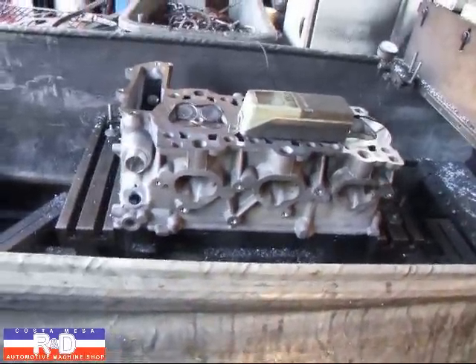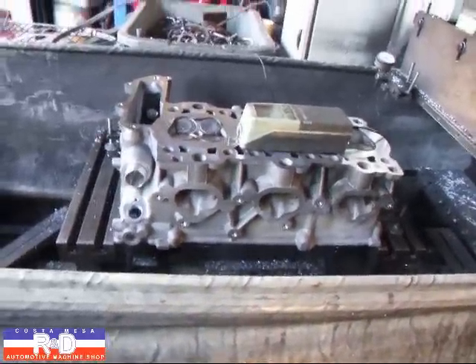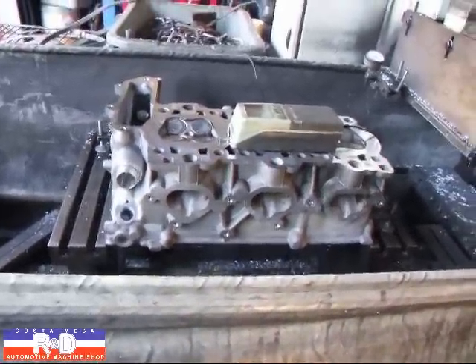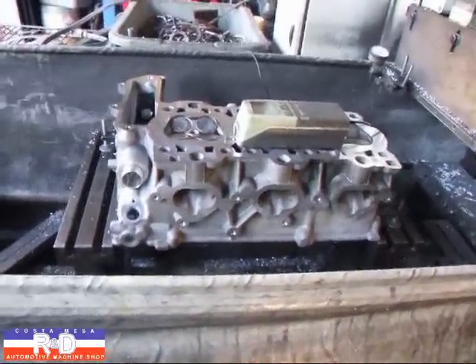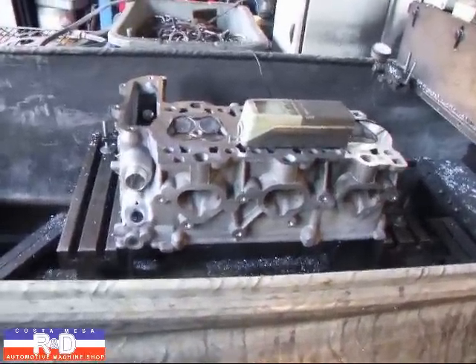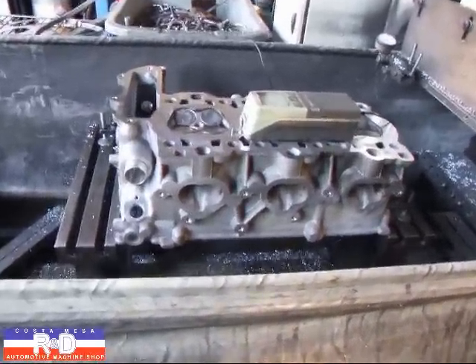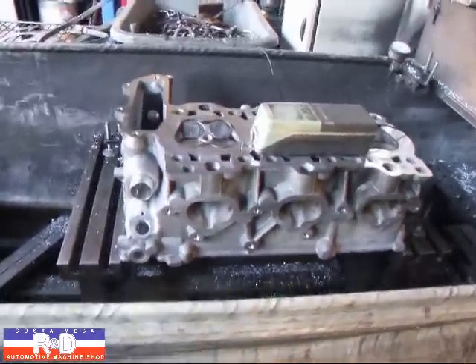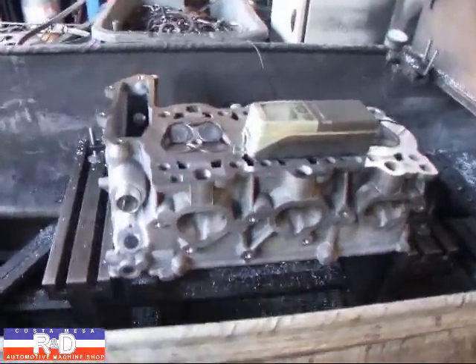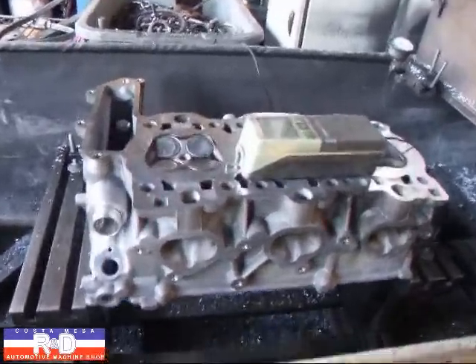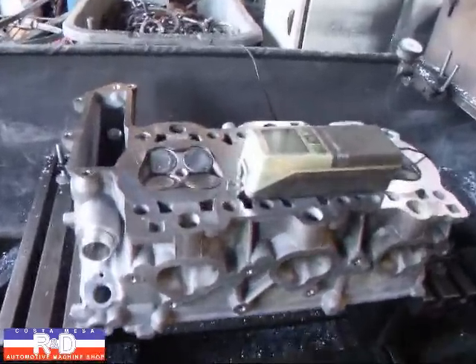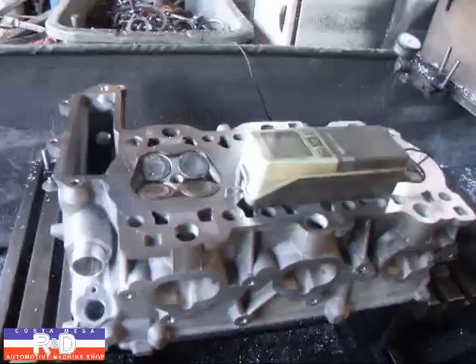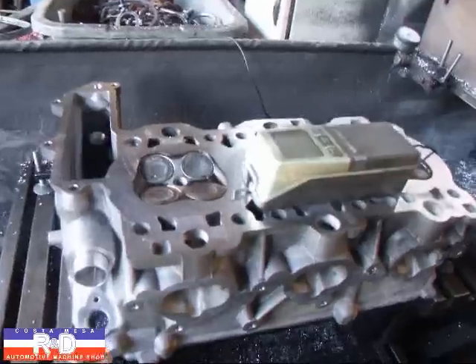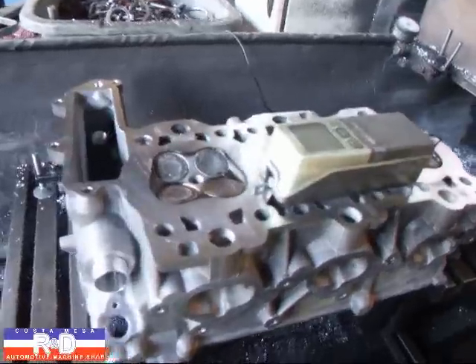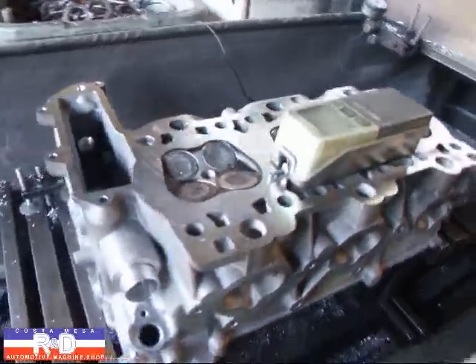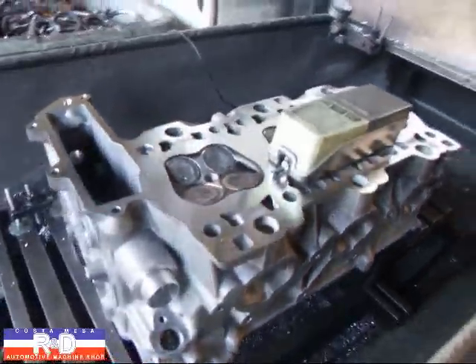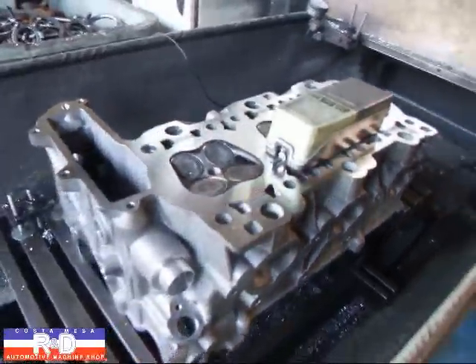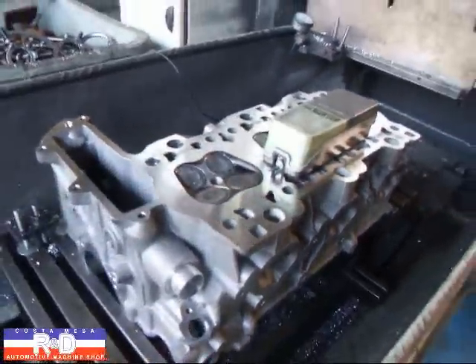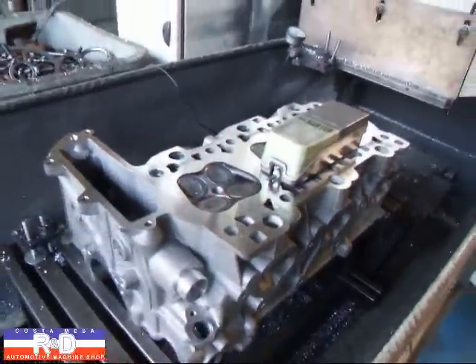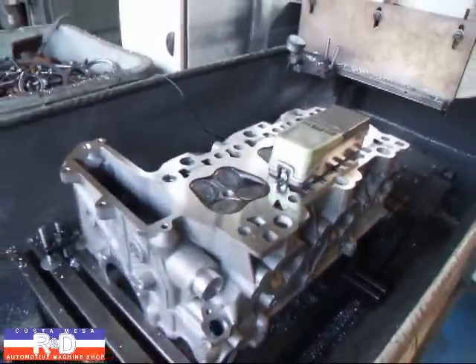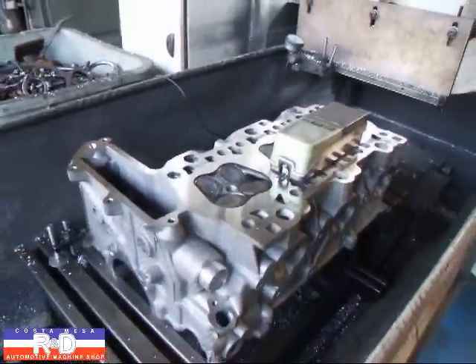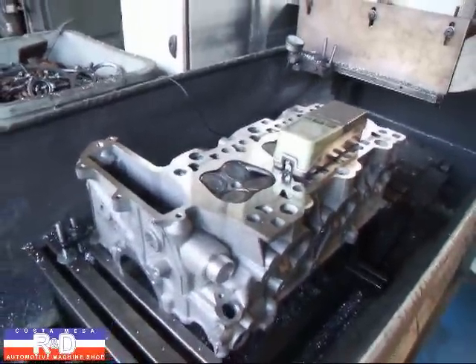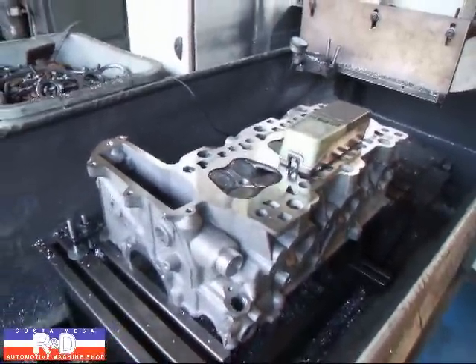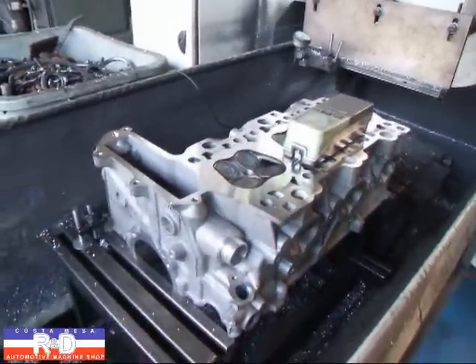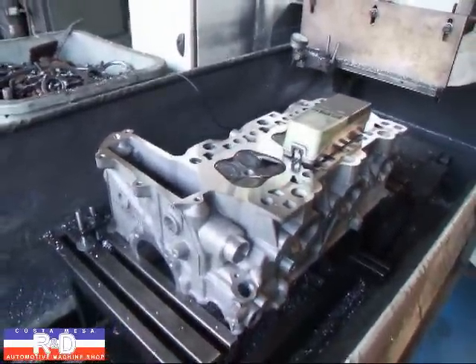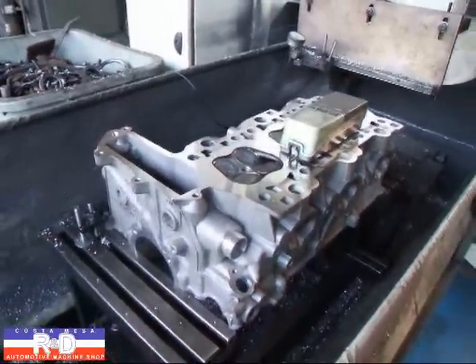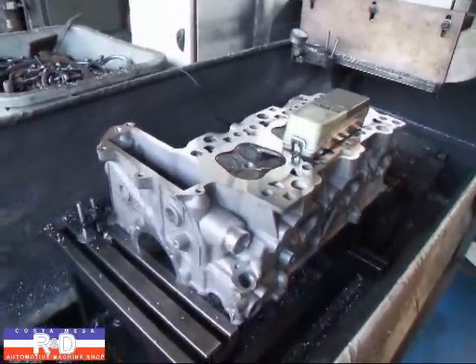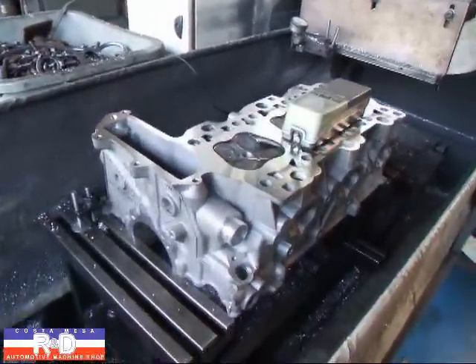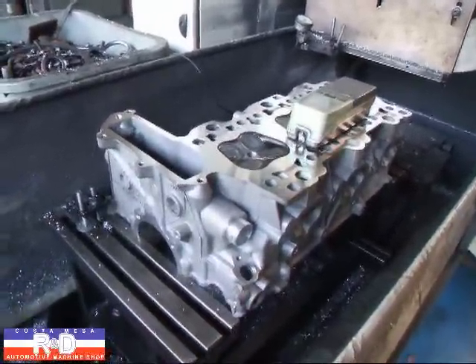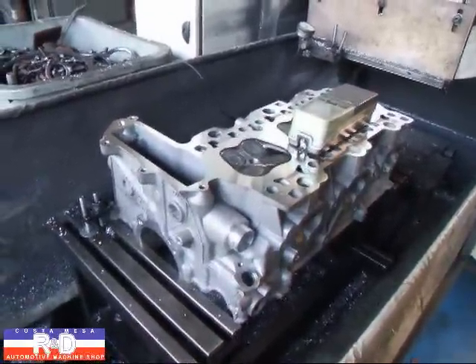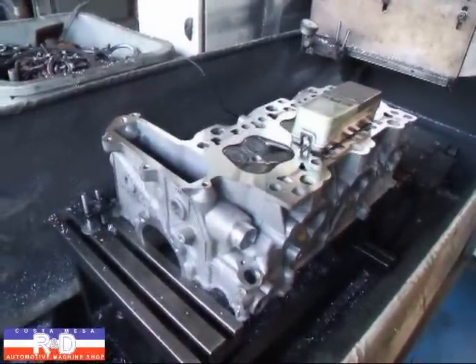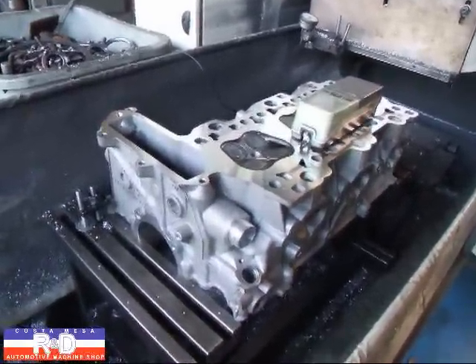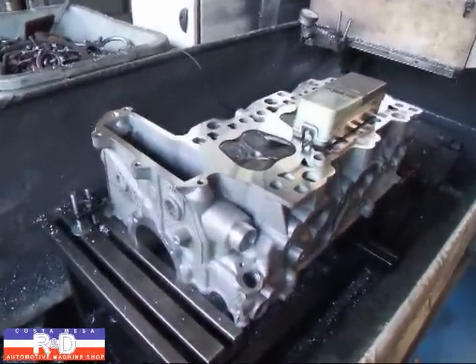If you have questions about Porsche cylinder head resurfacing, you may call us here at Costa Mesa R&D. We'll see you soon.